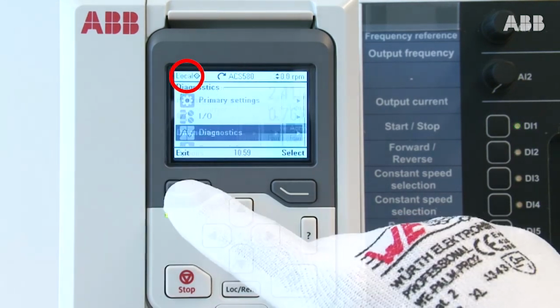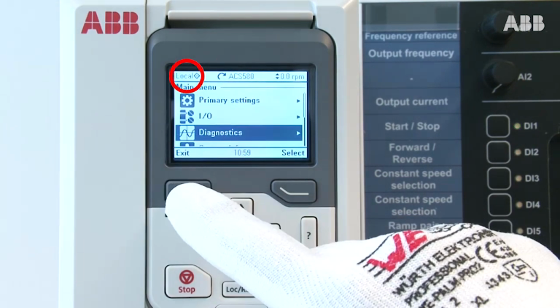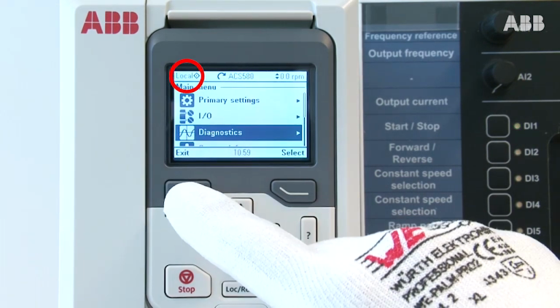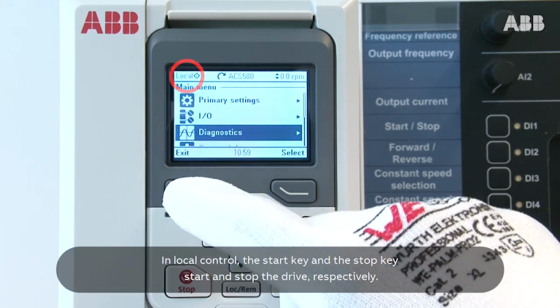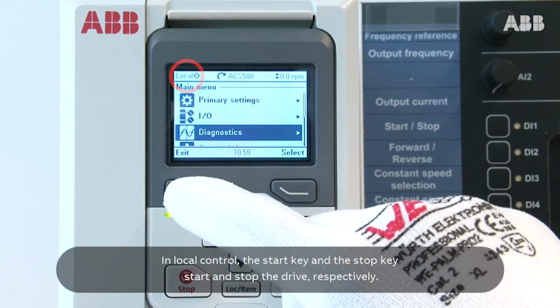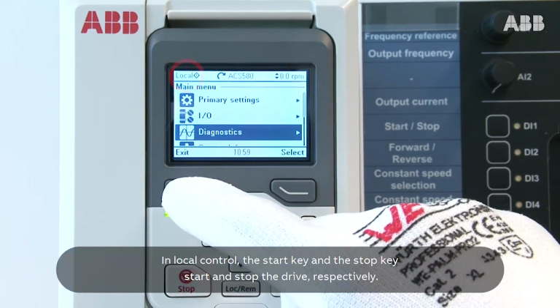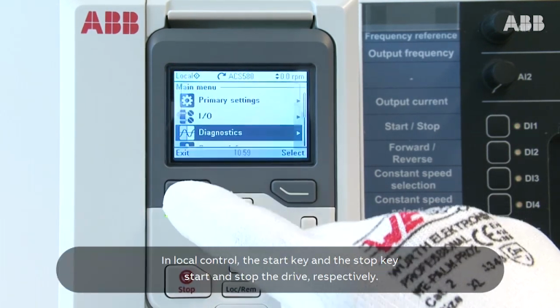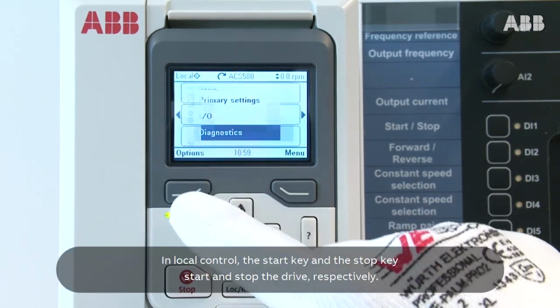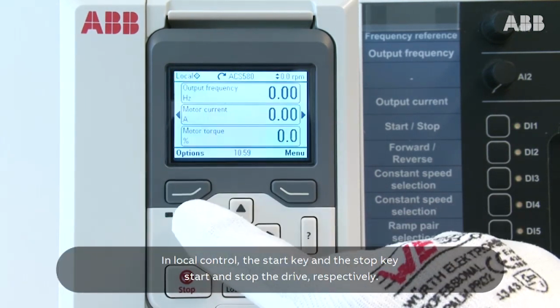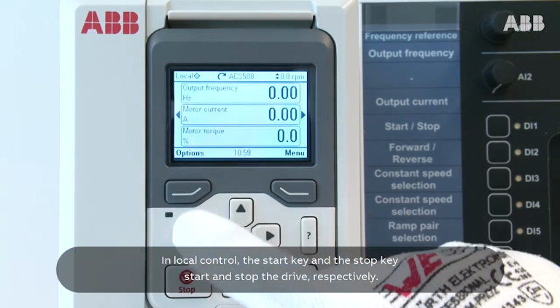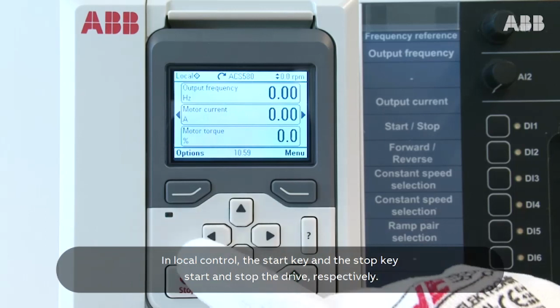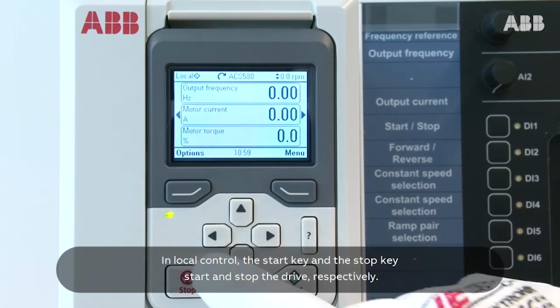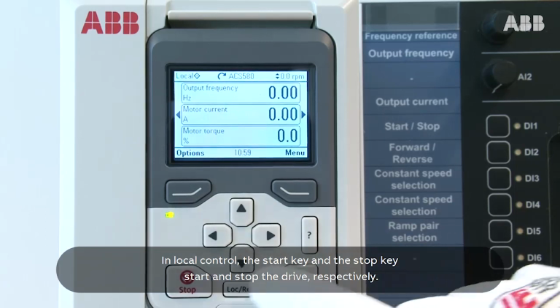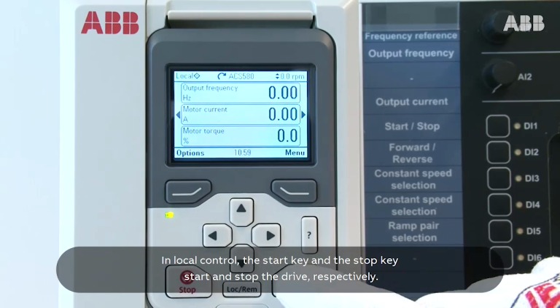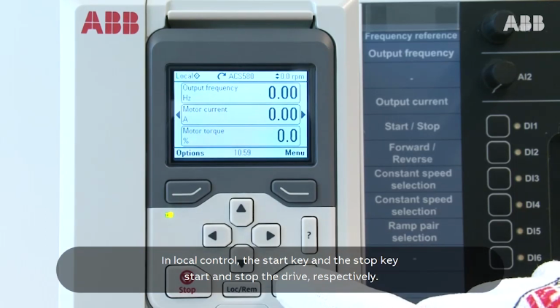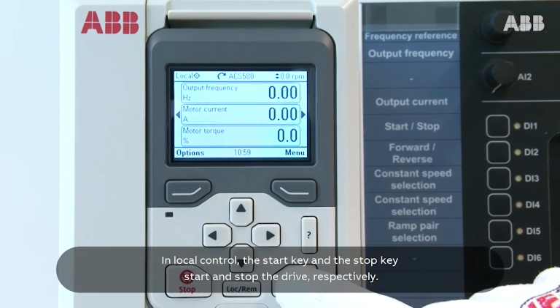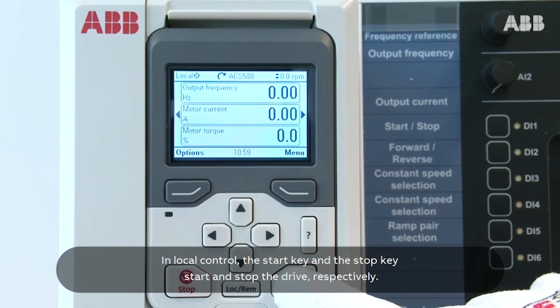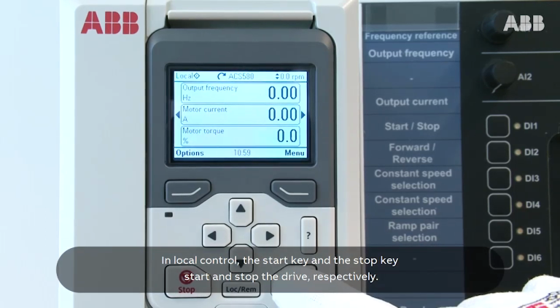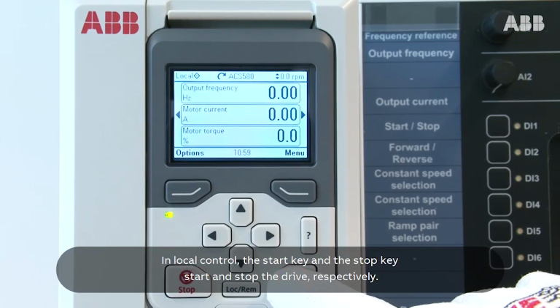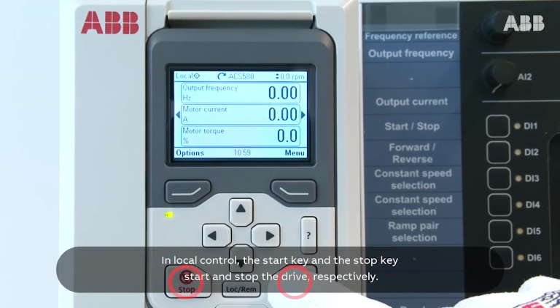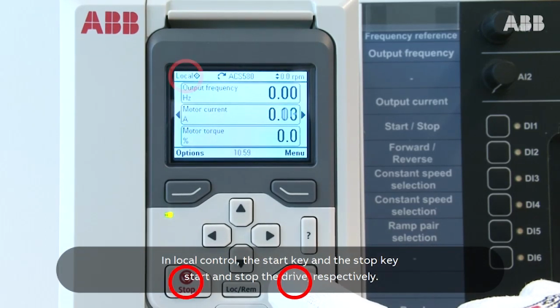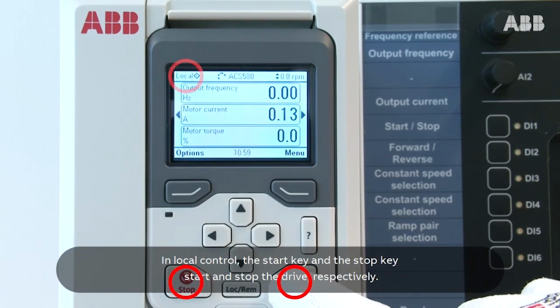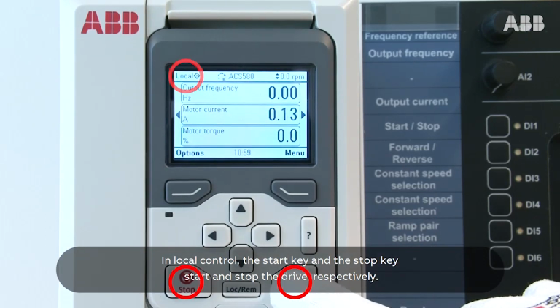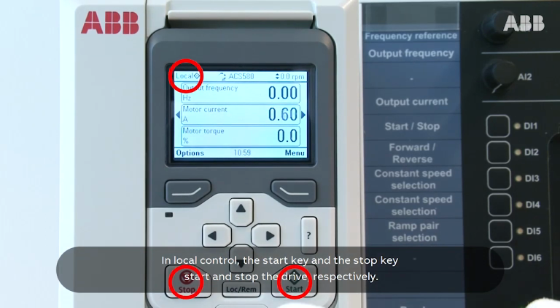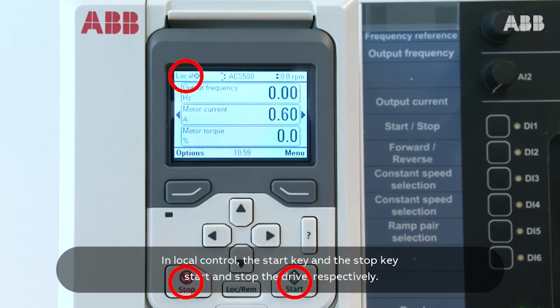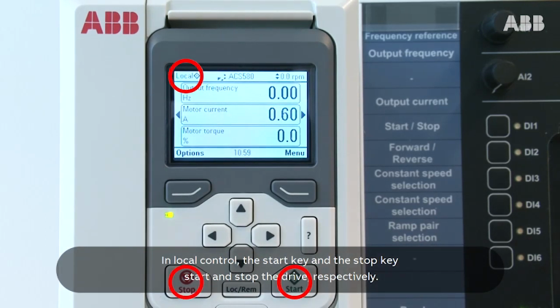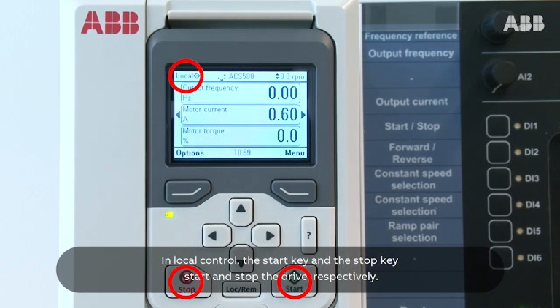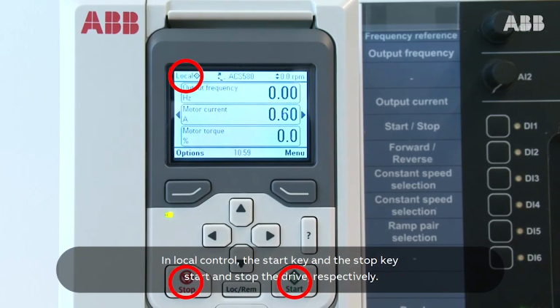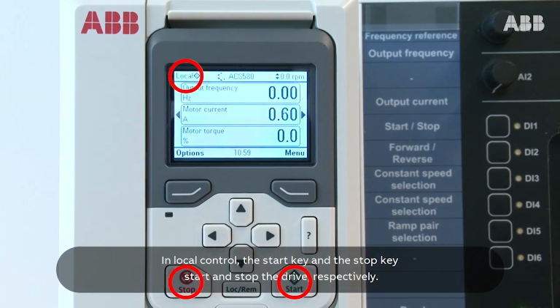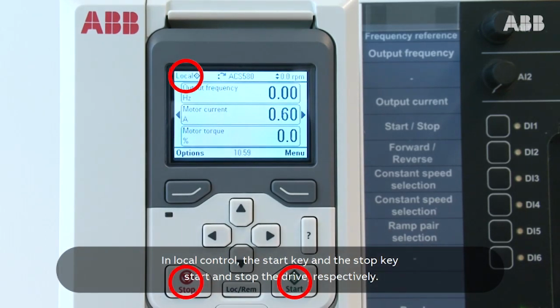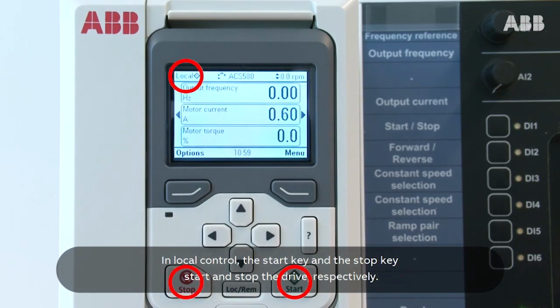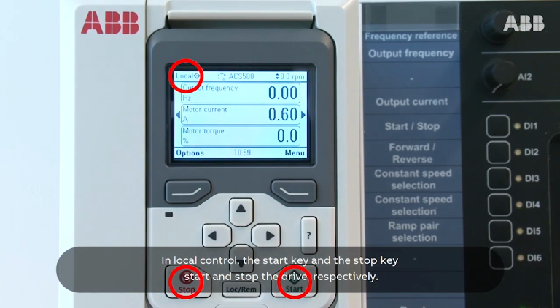In local control, the start key and the stop key start and stop the drive, respectively.